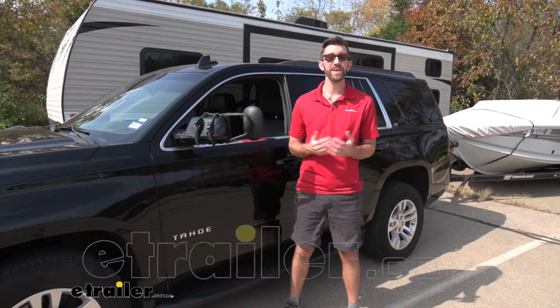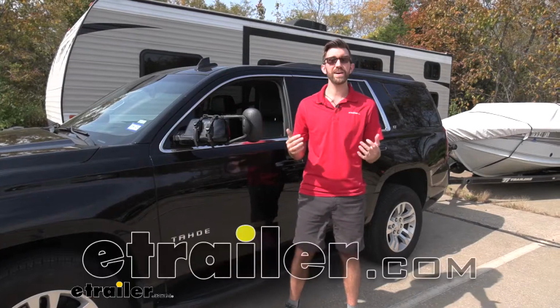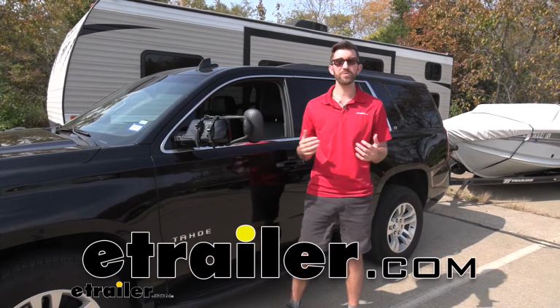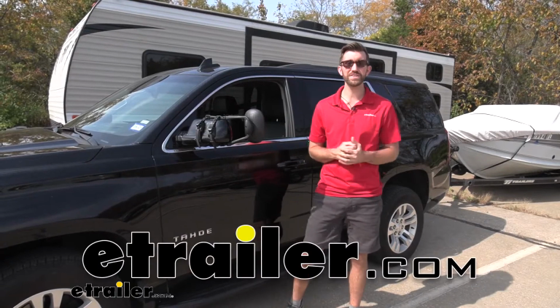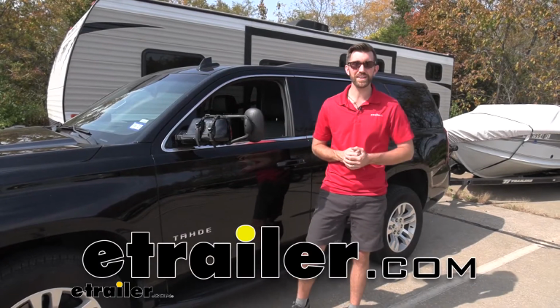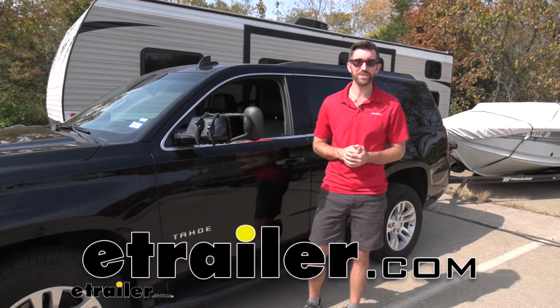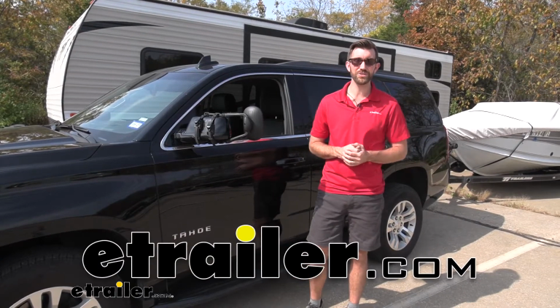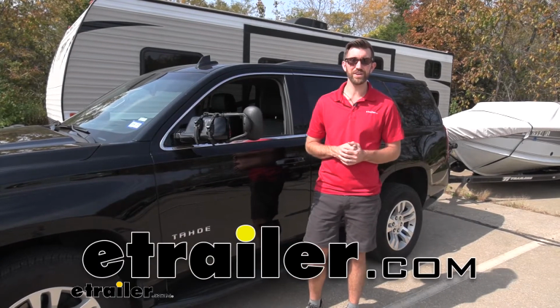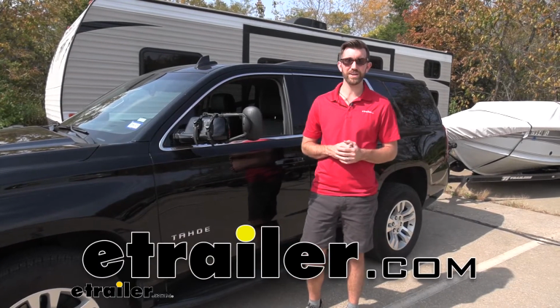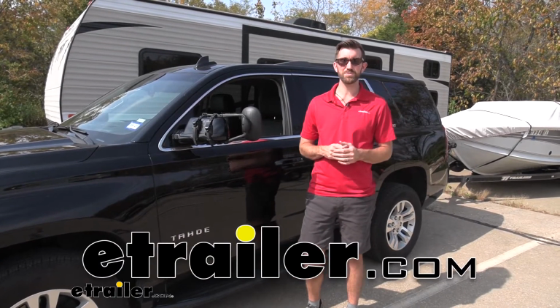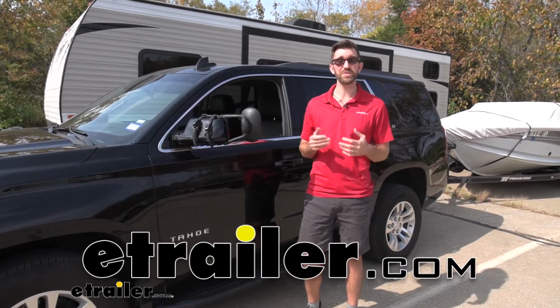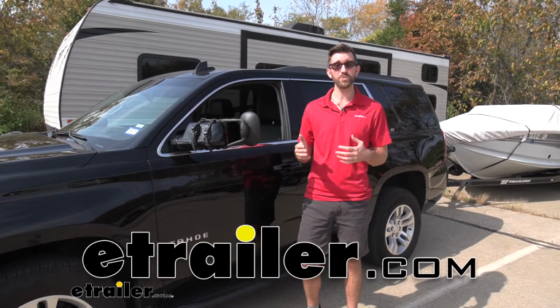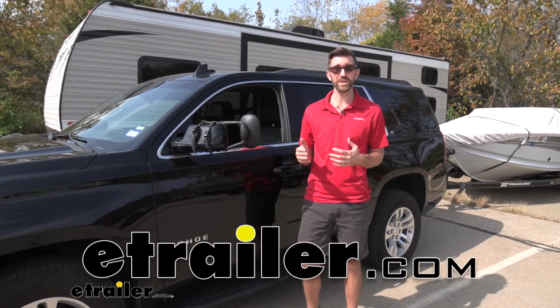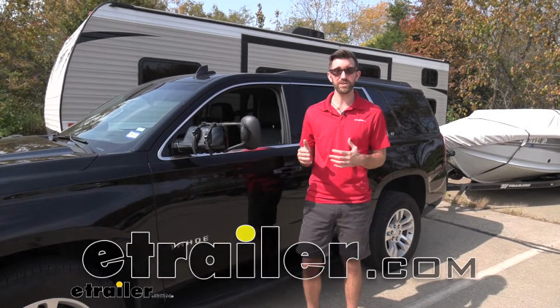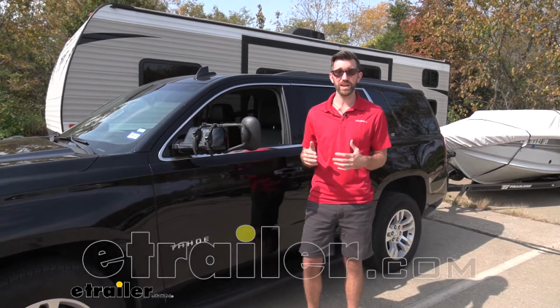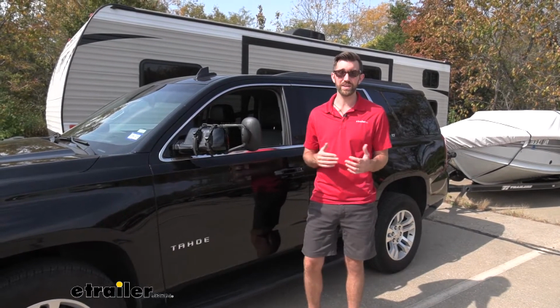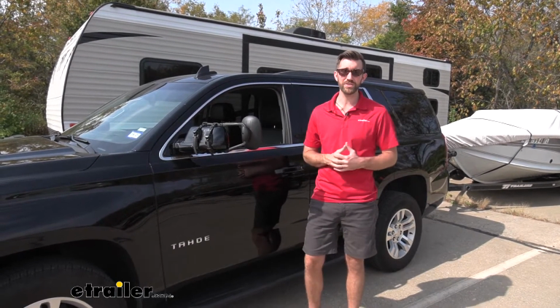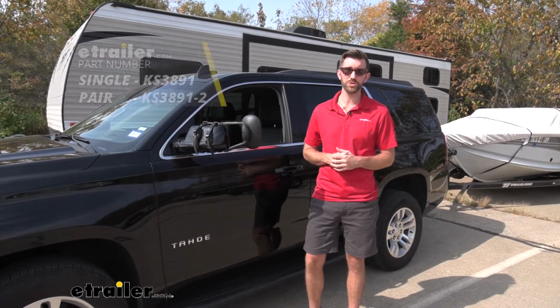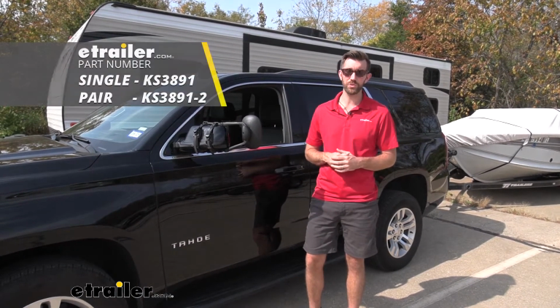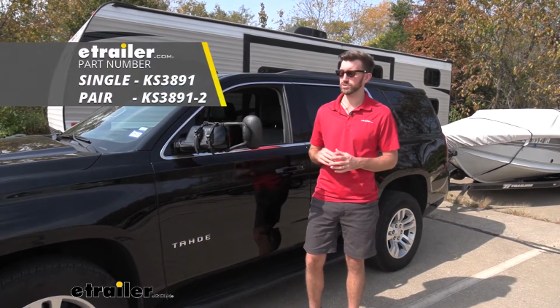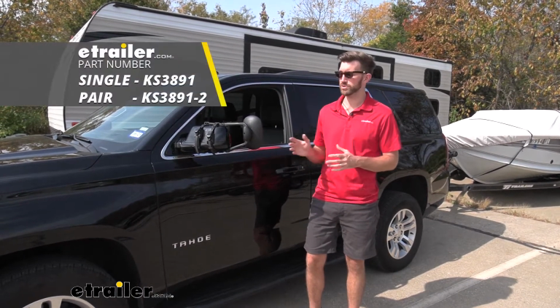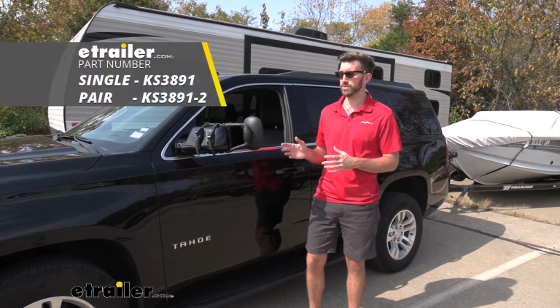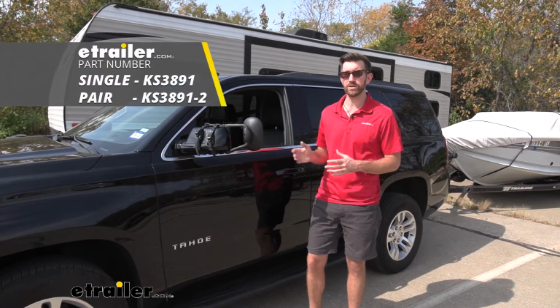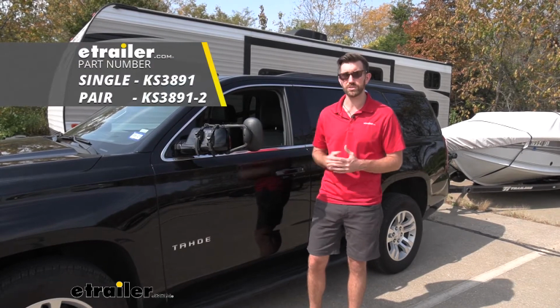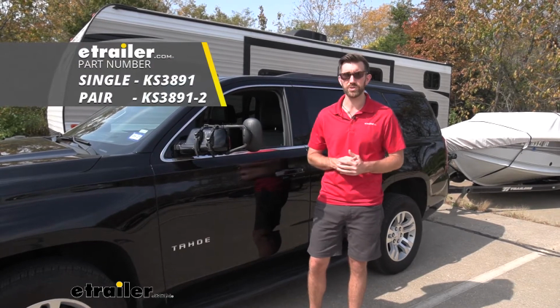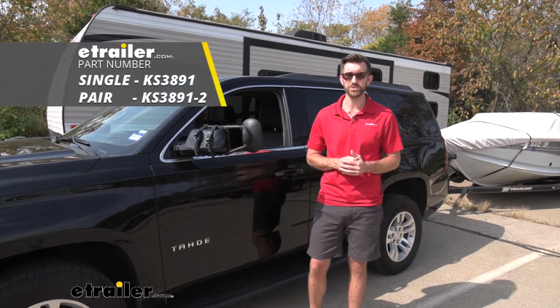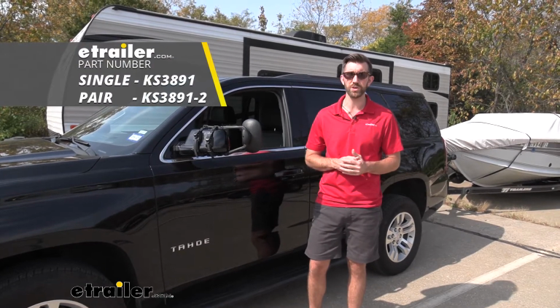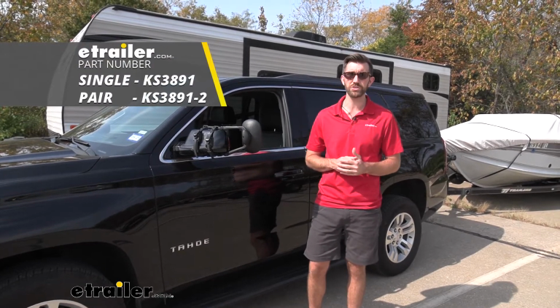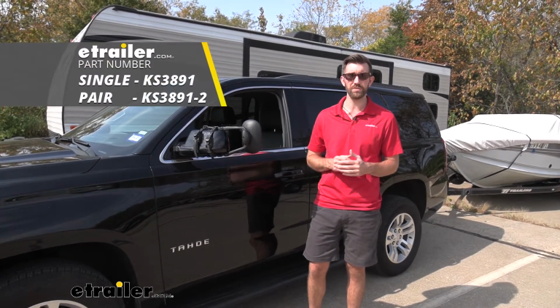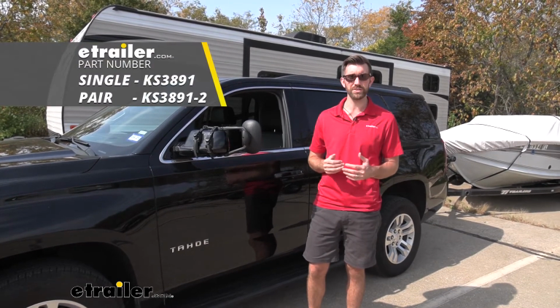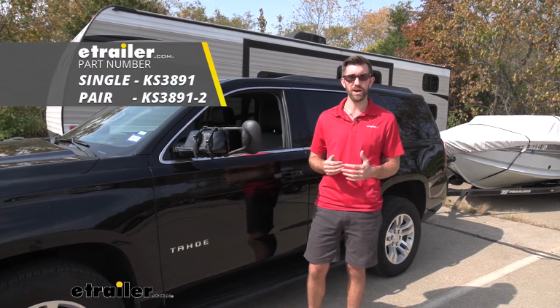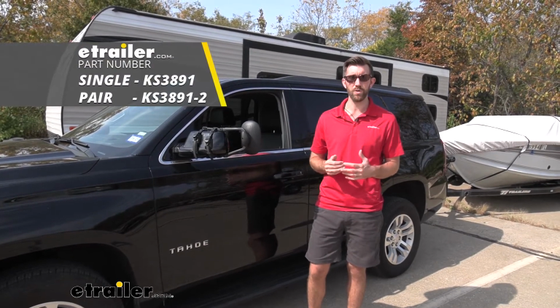Hey everybody, Zach here at eTrailer.com. Today we're taking a look at a K-Source Universal Towing Mirror on our 2020 Chevrolet Tahoe.